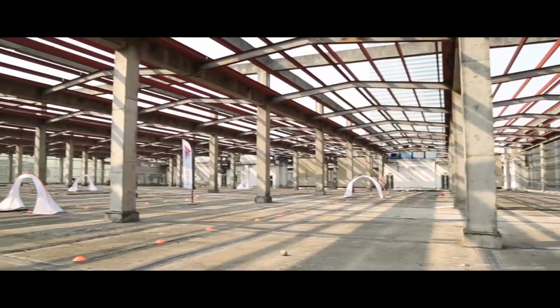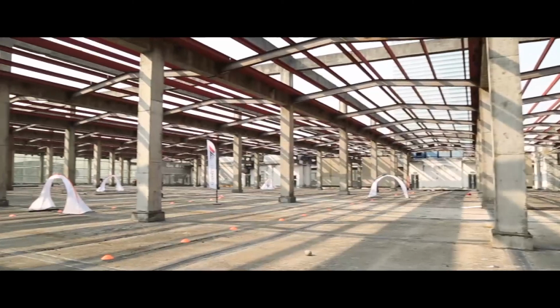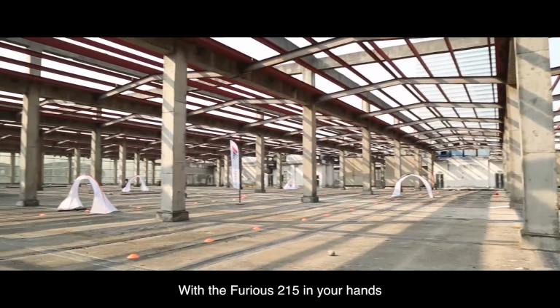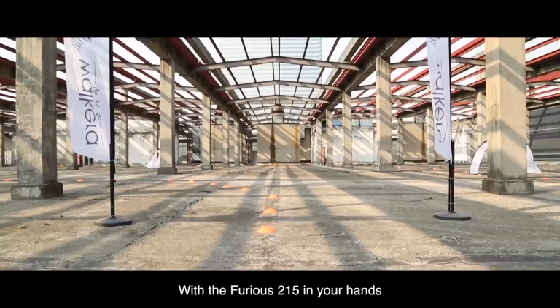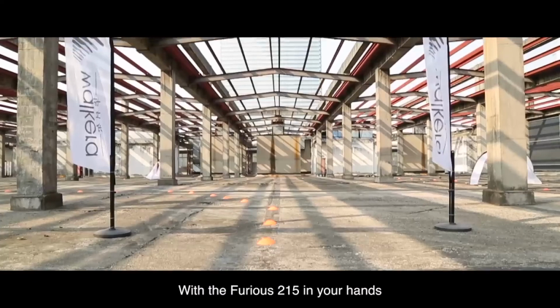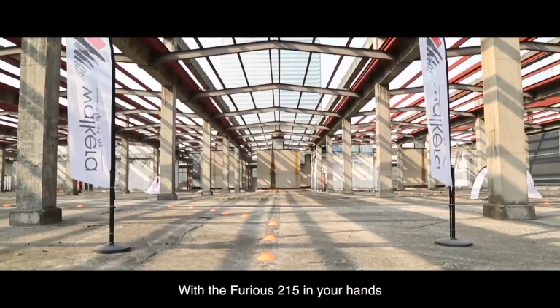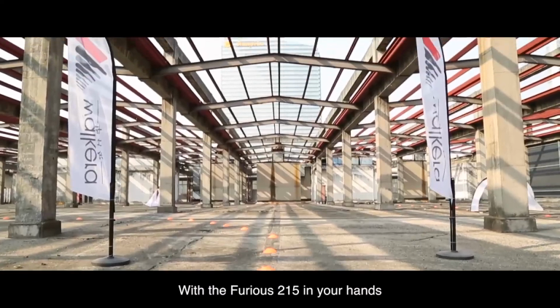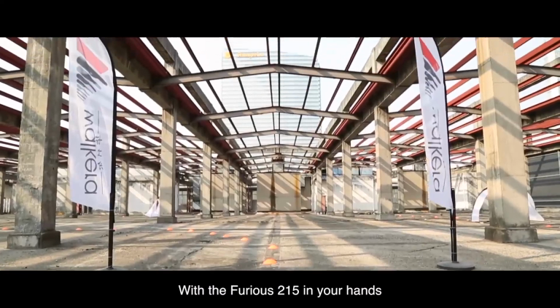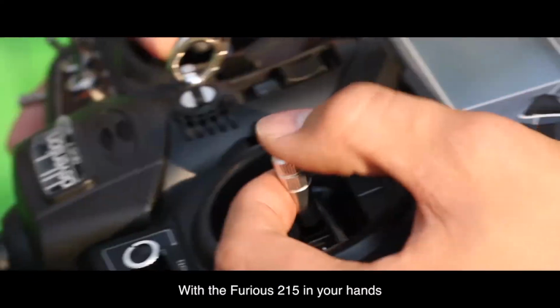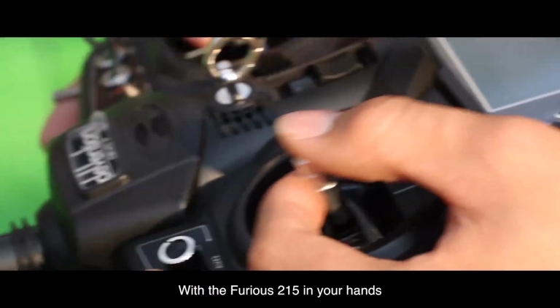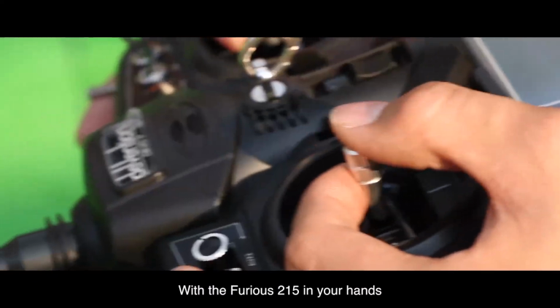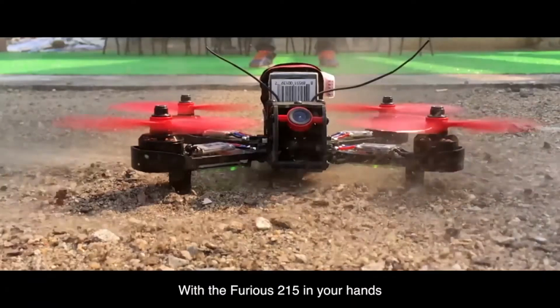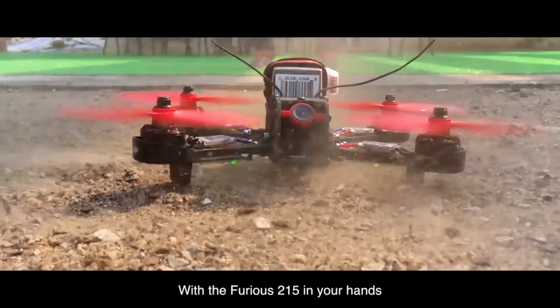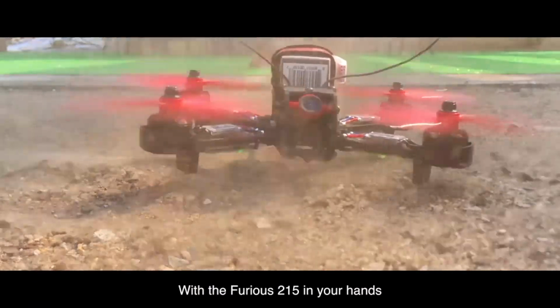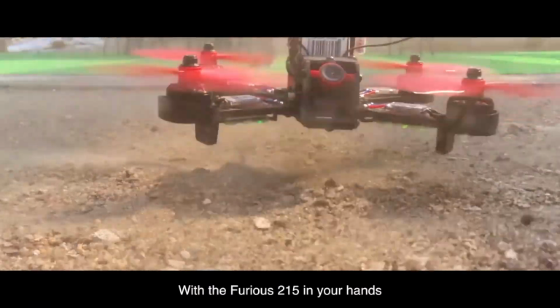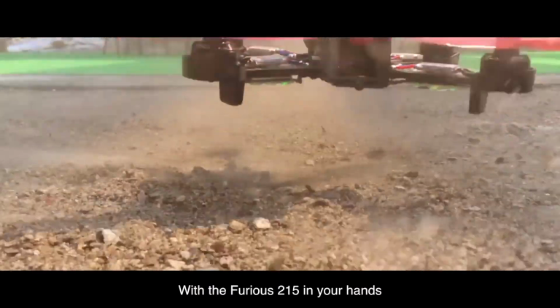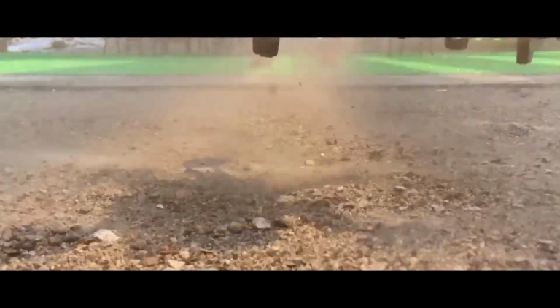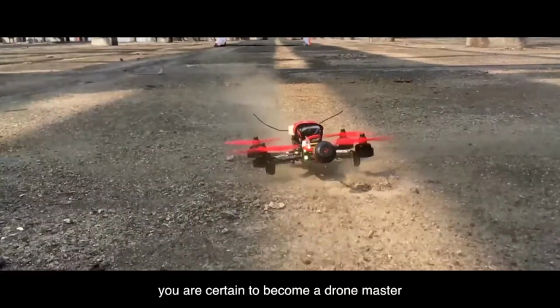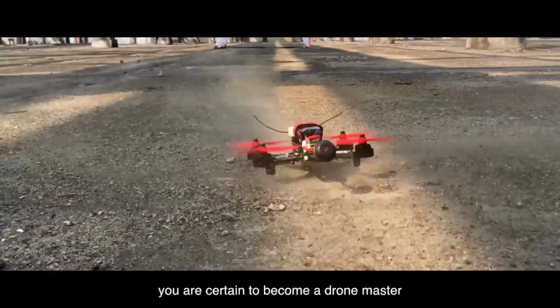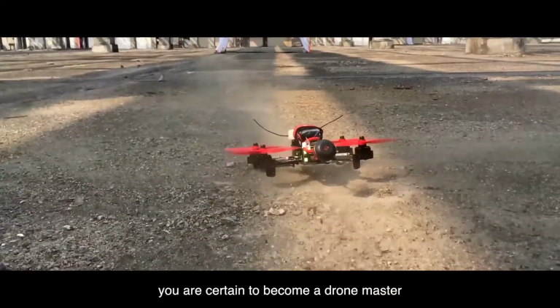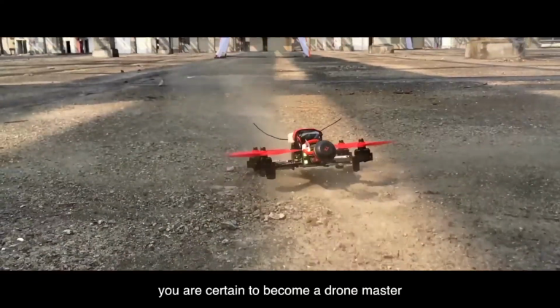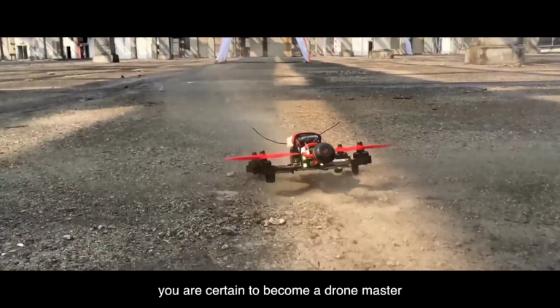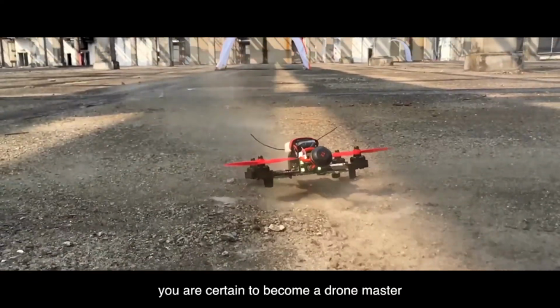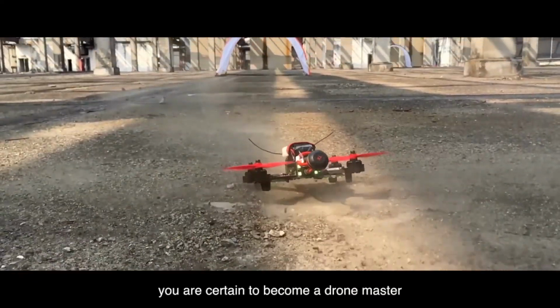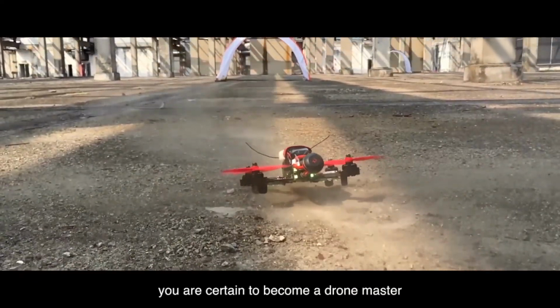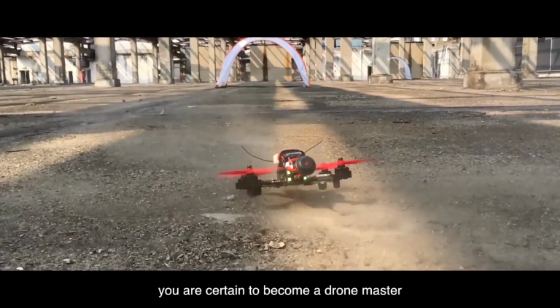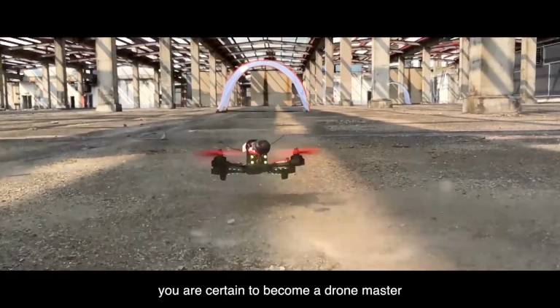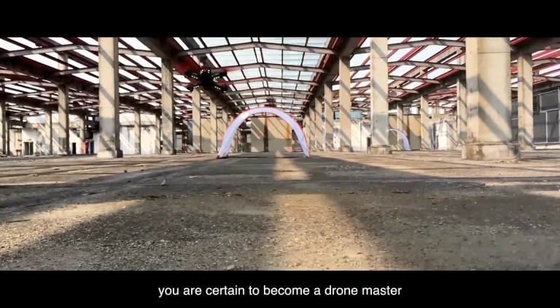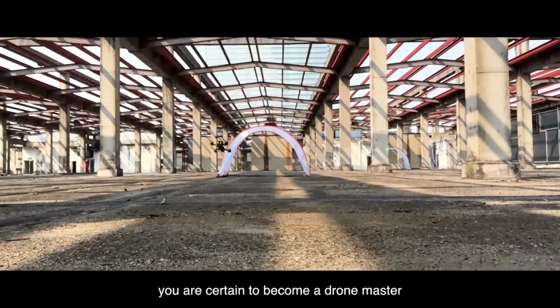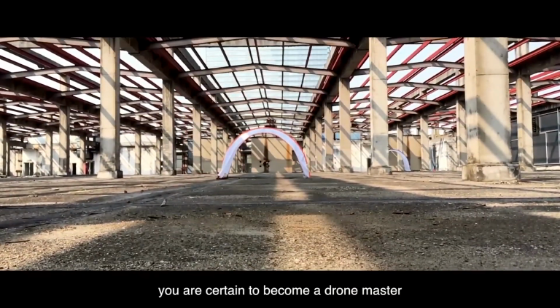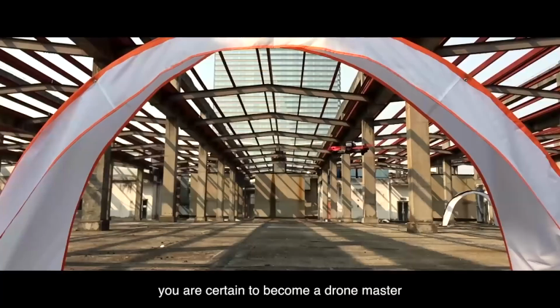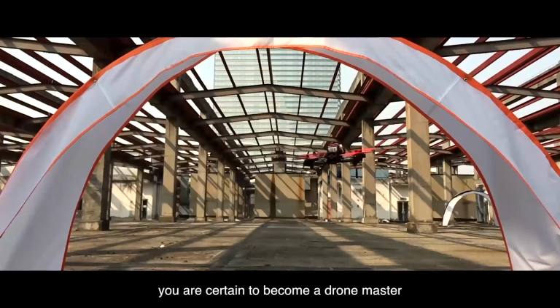With the Furious 215 in your hands, you are certain to become a drone master.